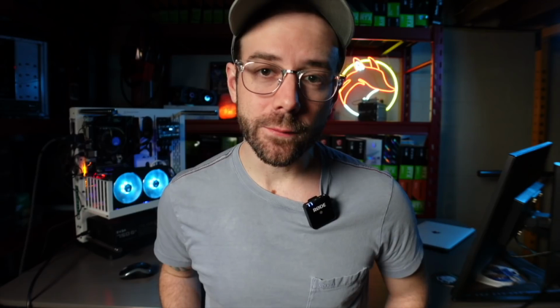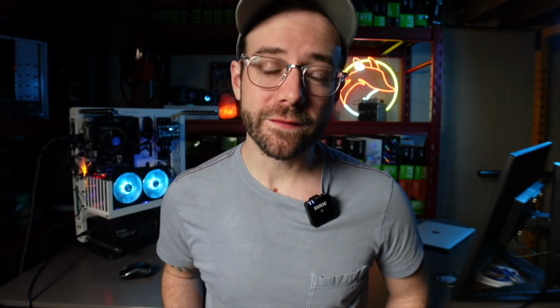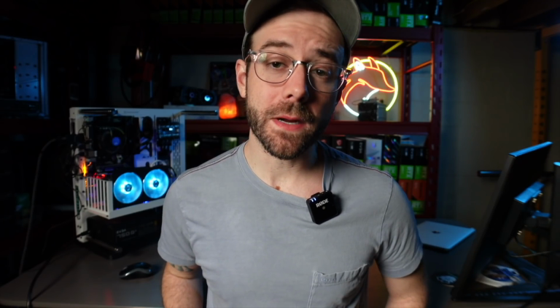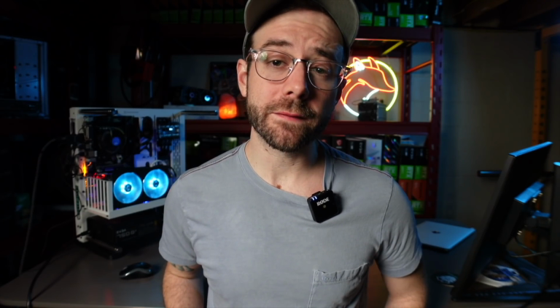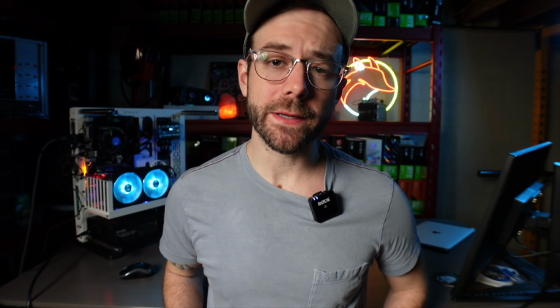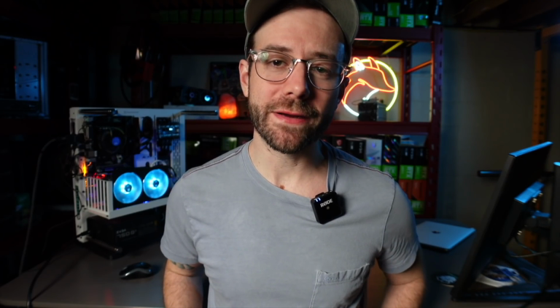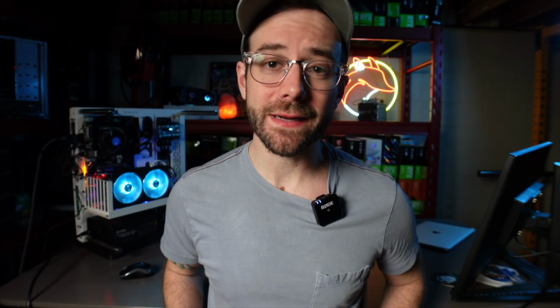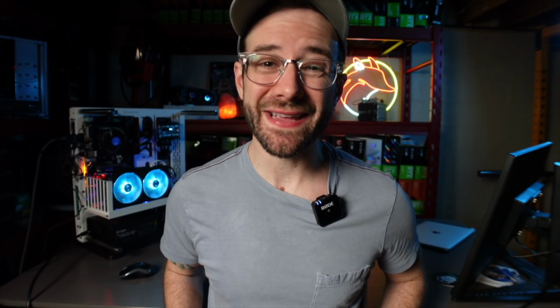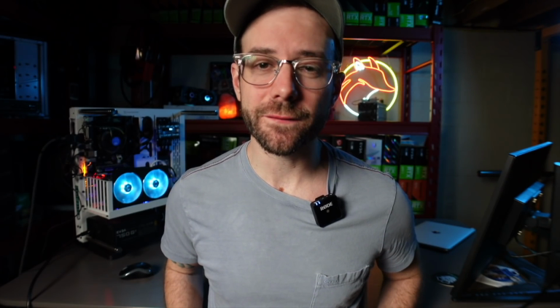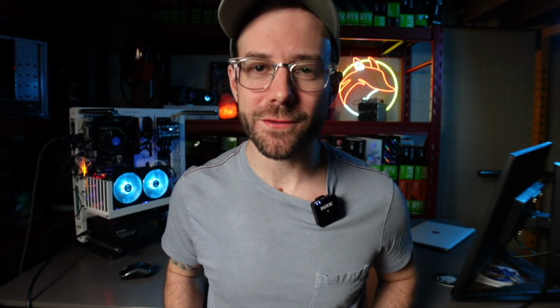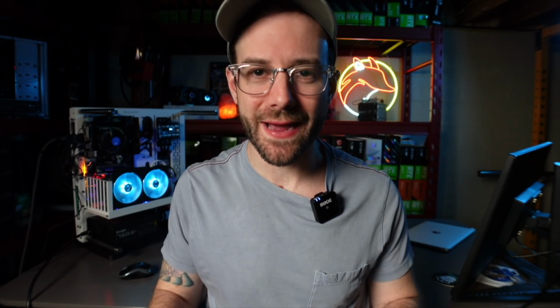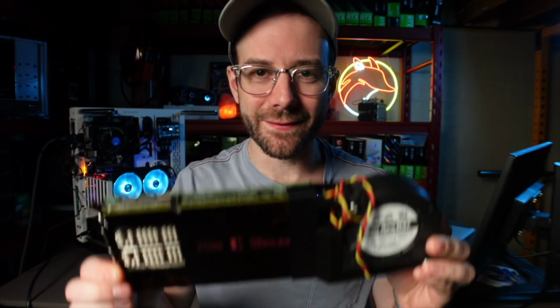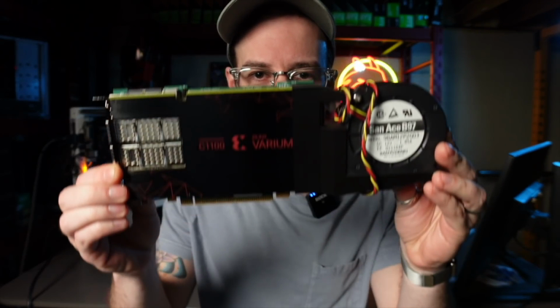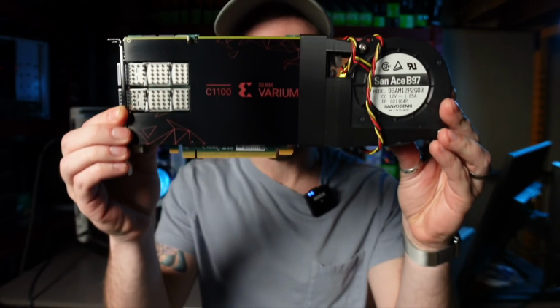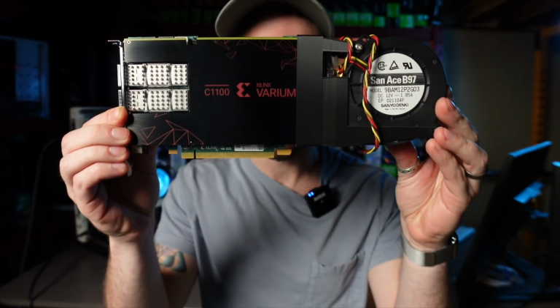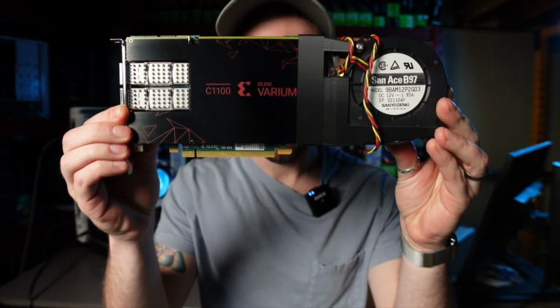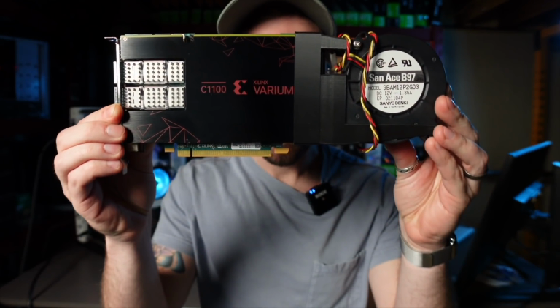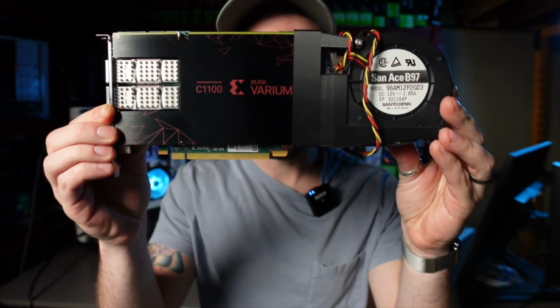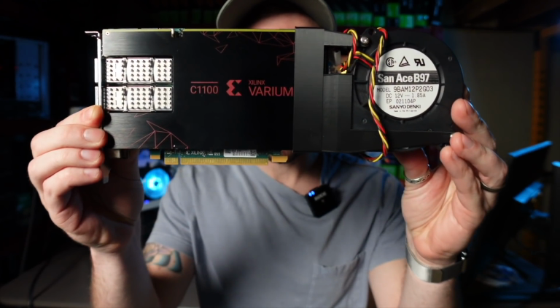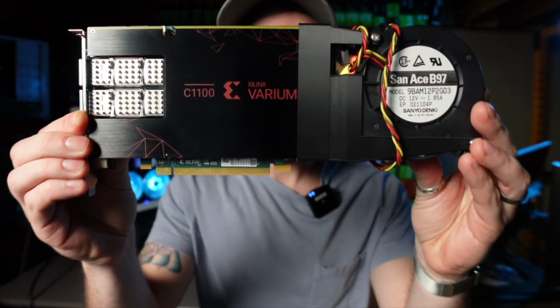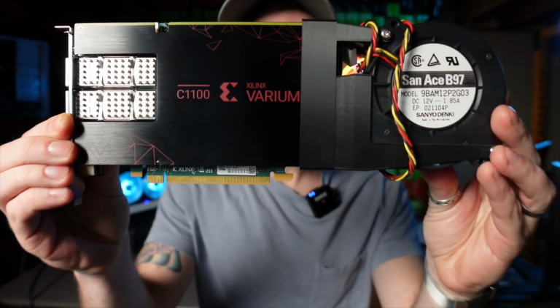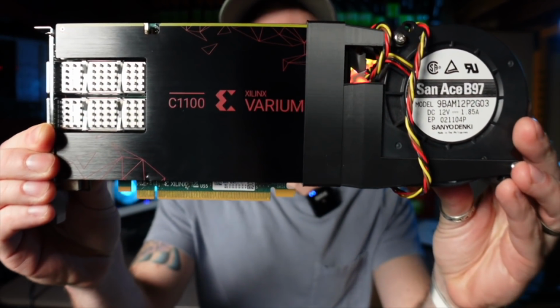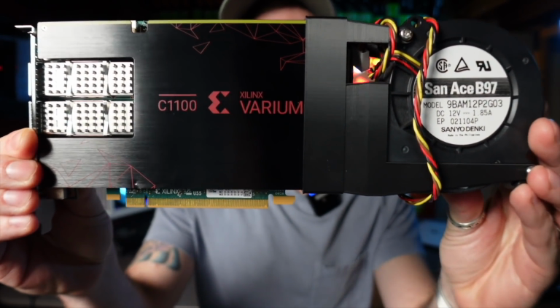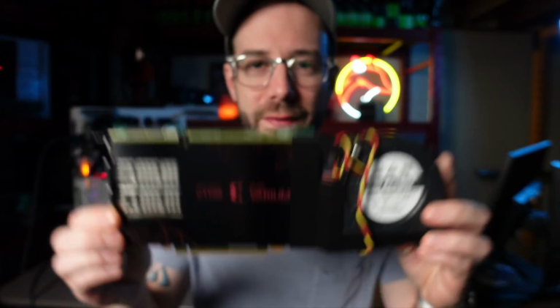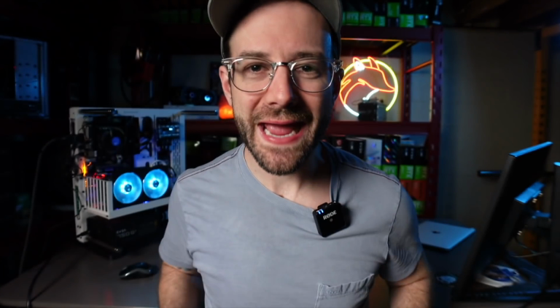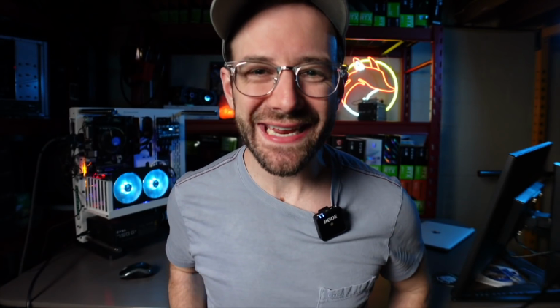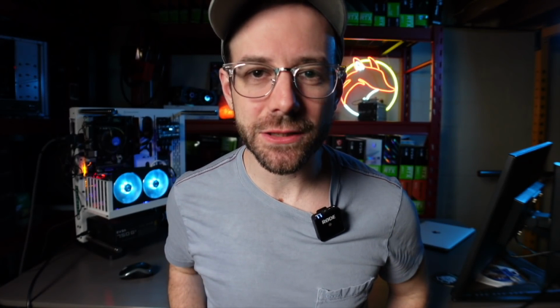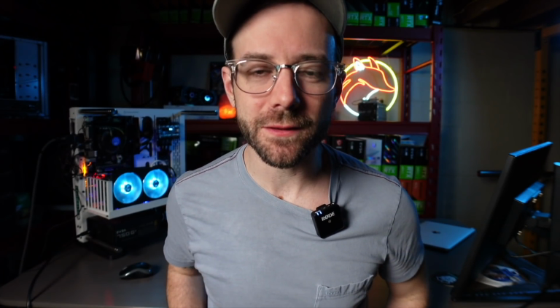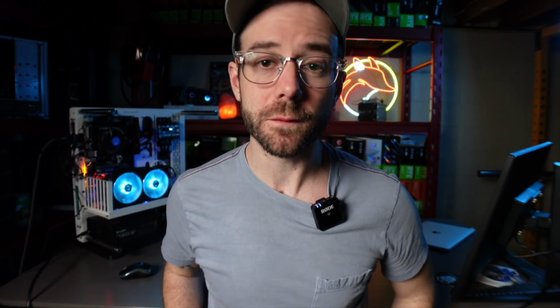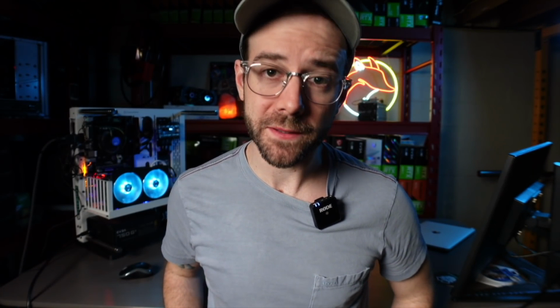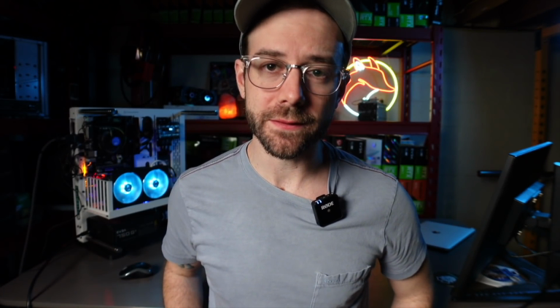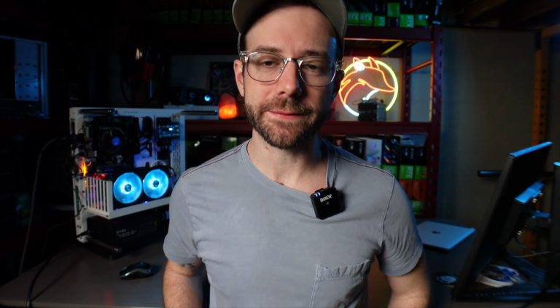Hey, what's up guys, Mike Red Fox. In this video you're going to see why this is better at mining Ethereum than any GPU, period.